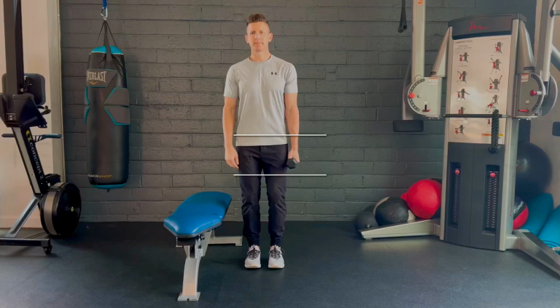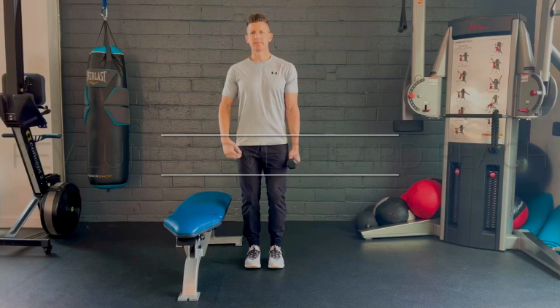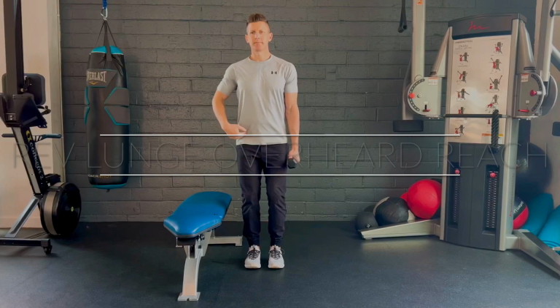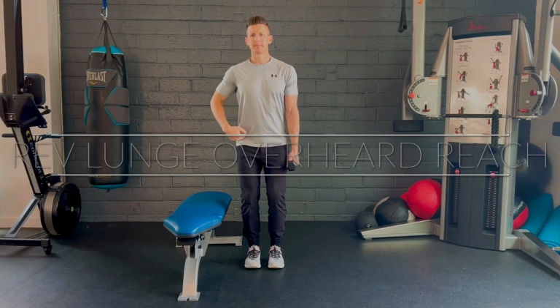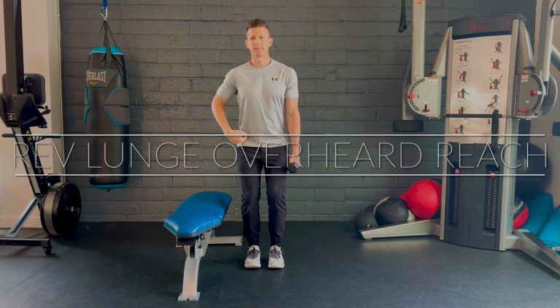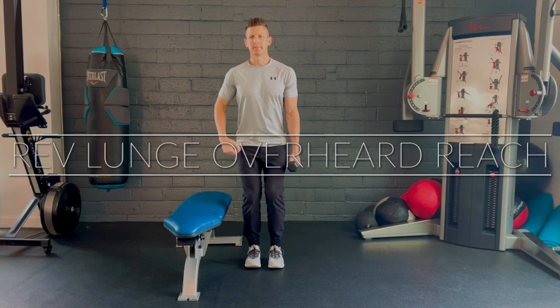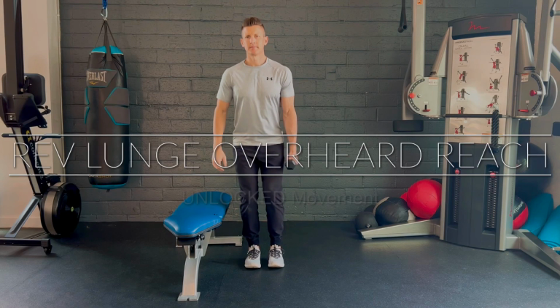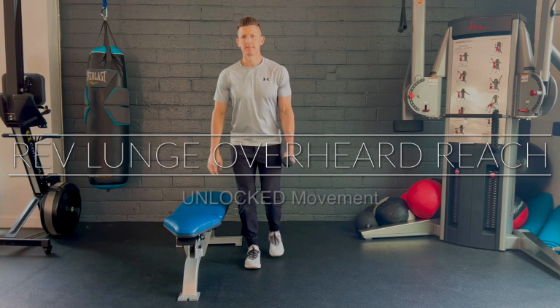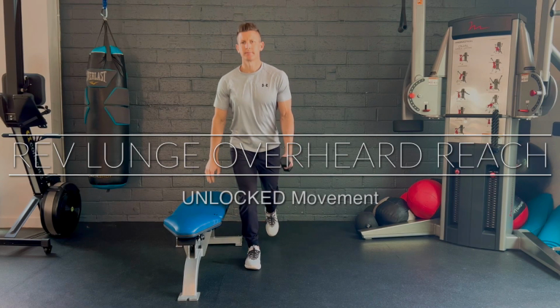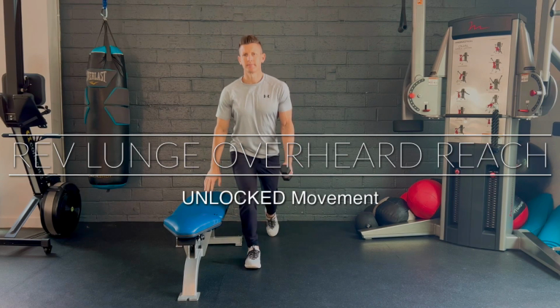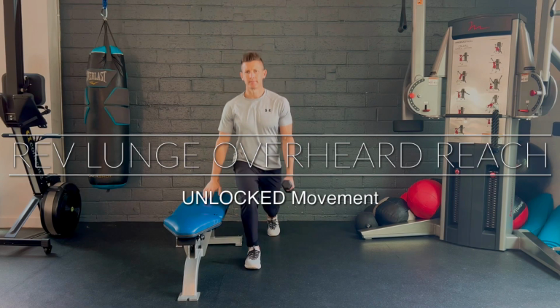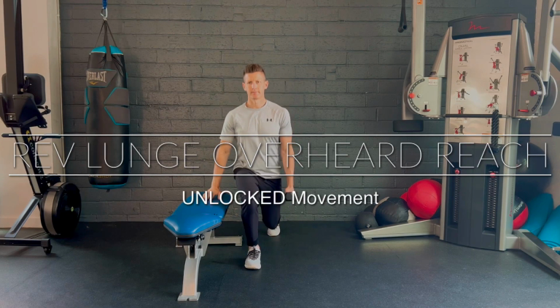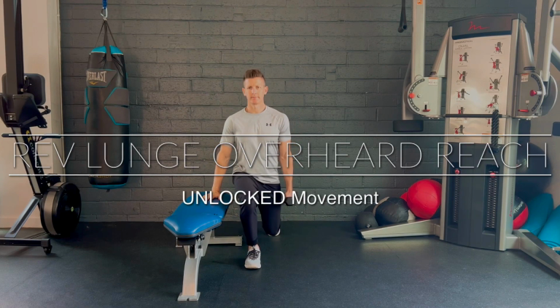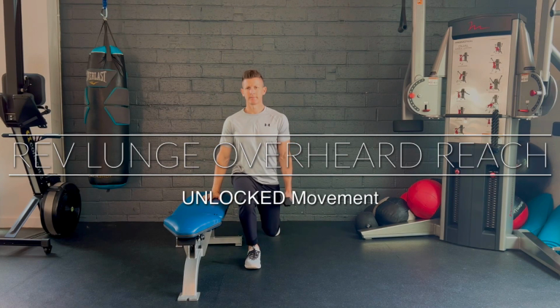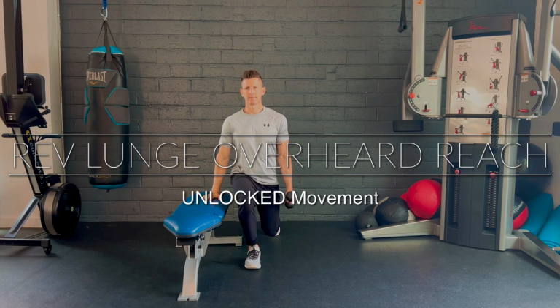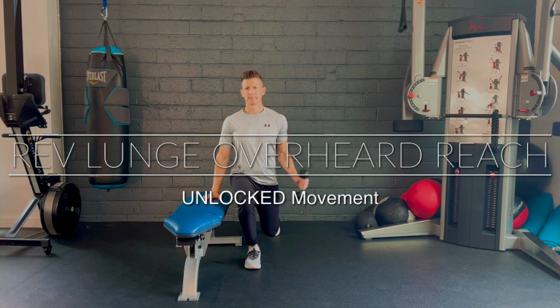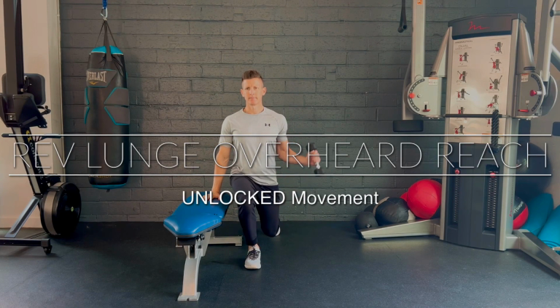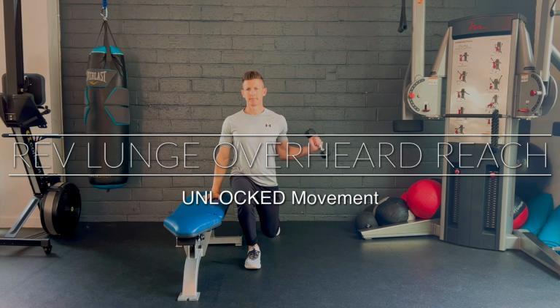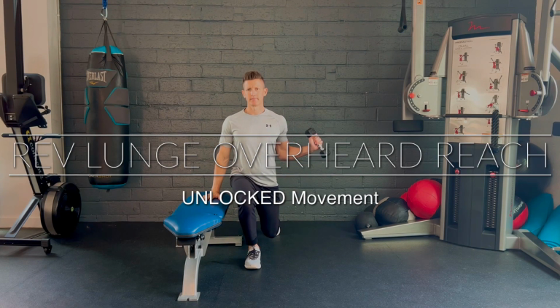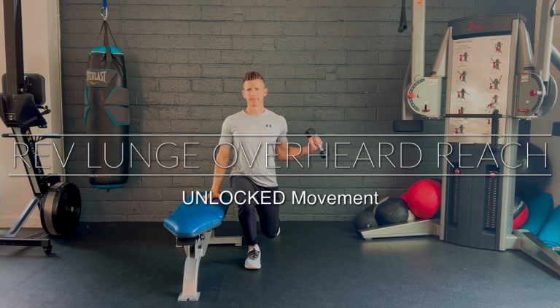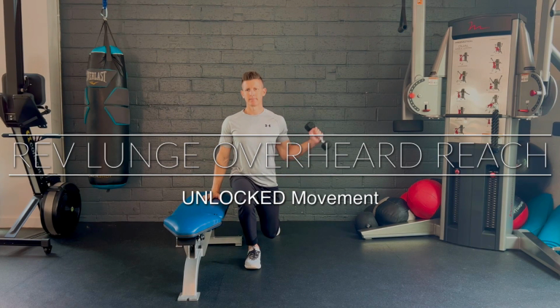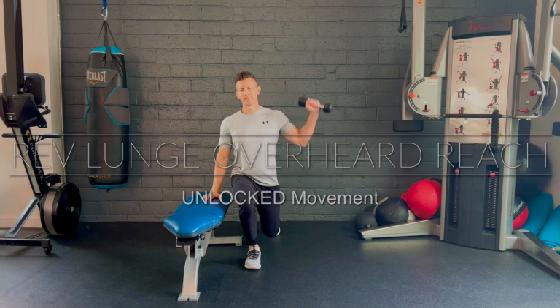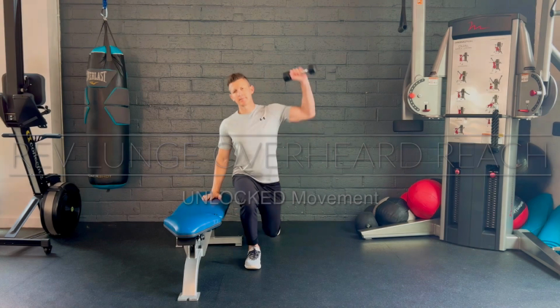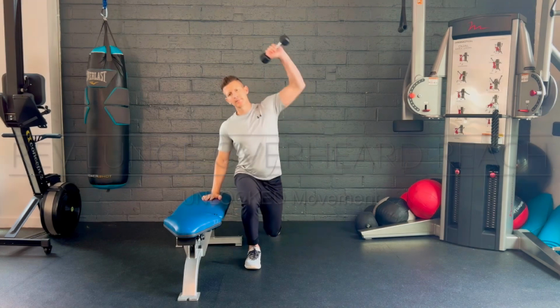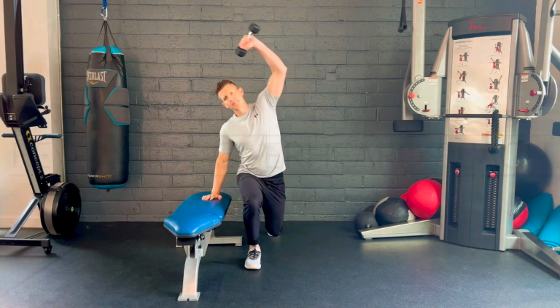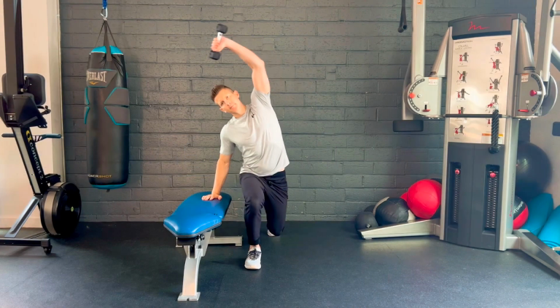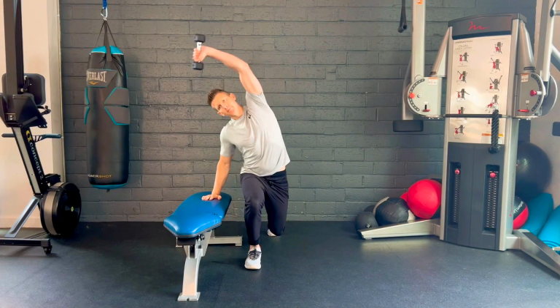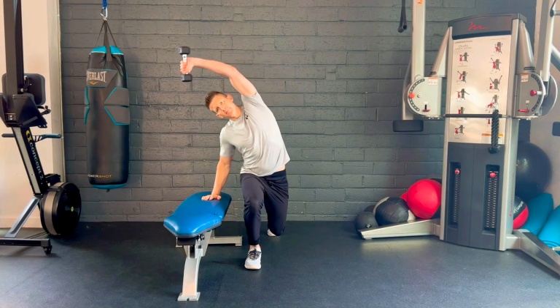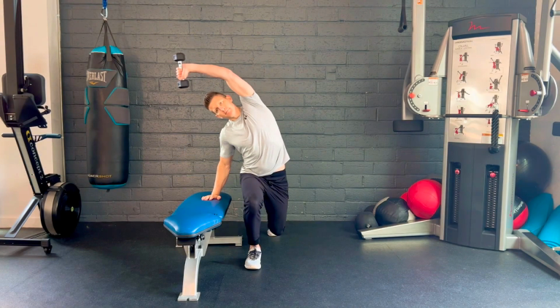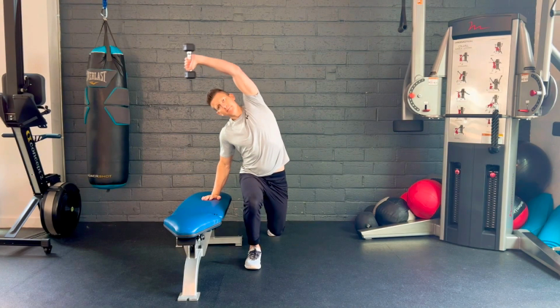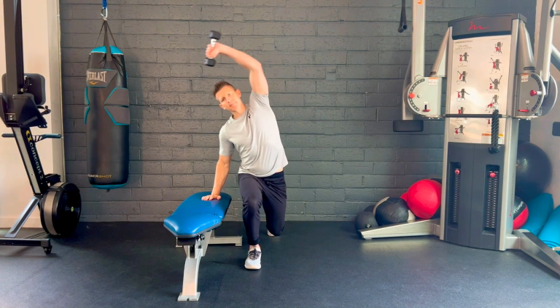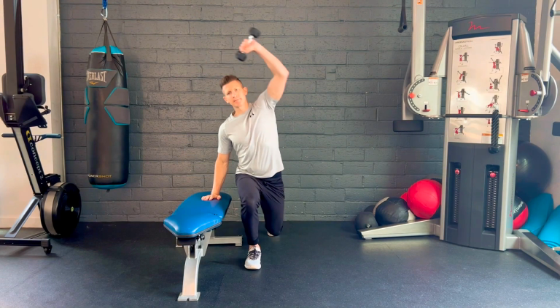Pressing the hips back, step back into a reverse lunge, keeping the knee in line with the foot and the core engaged. Bring the elbow to the side, reaching up overhead, shoulder and chest upright, and opposite arm by the side.